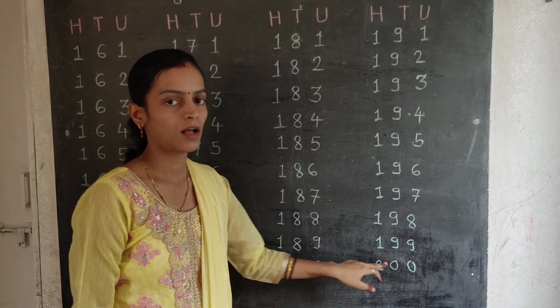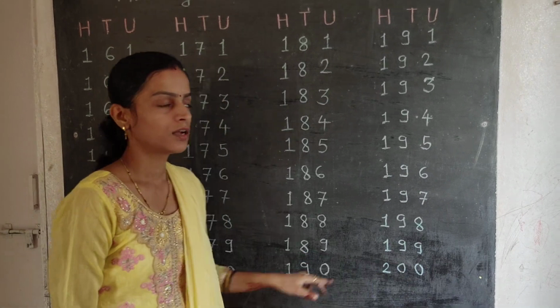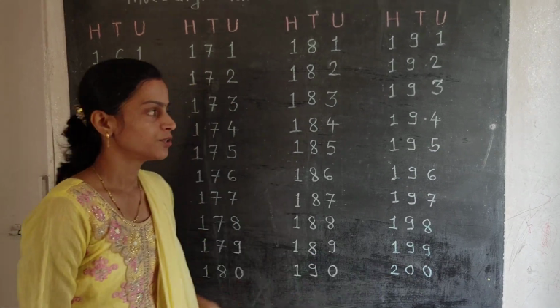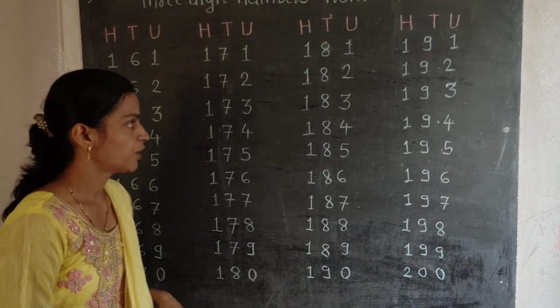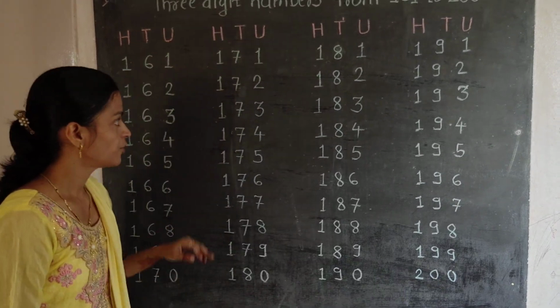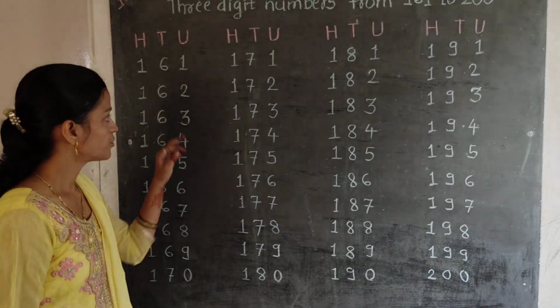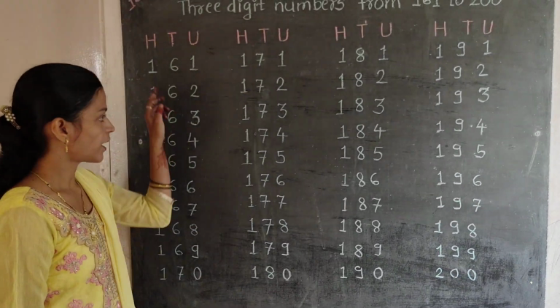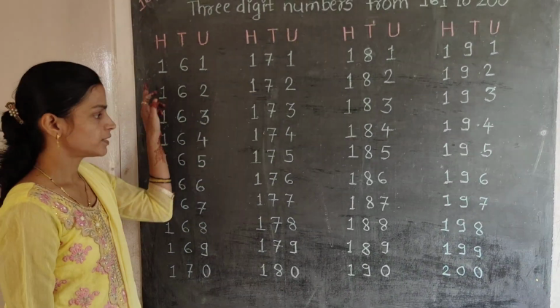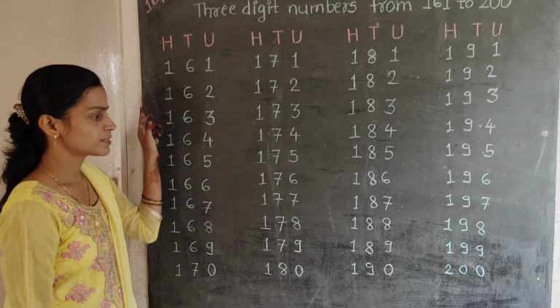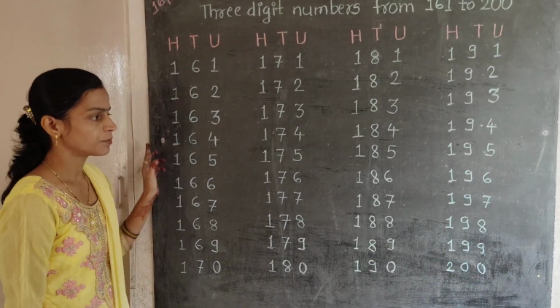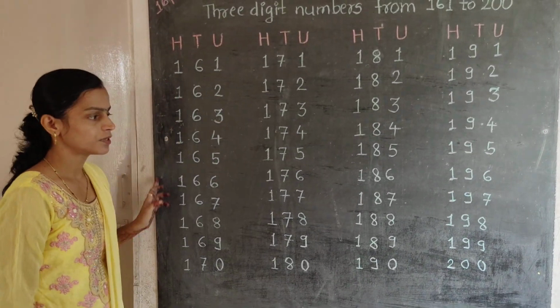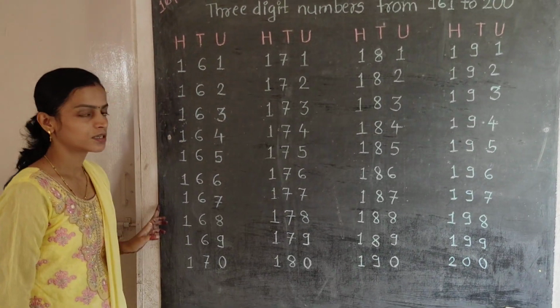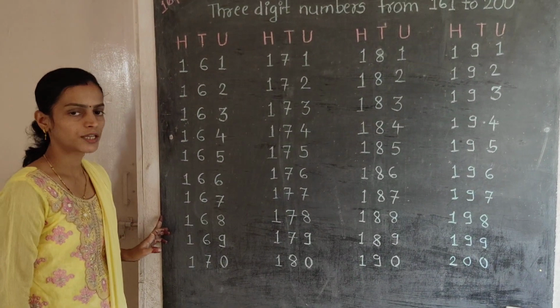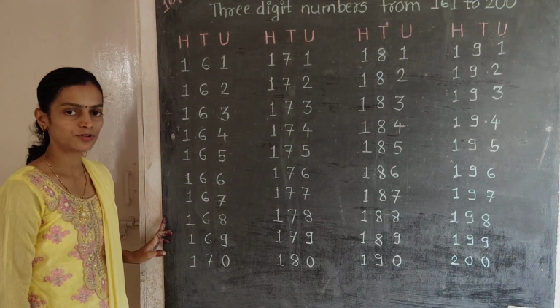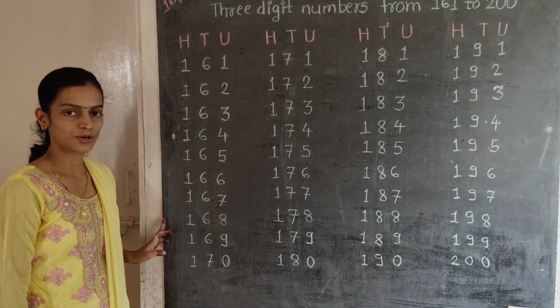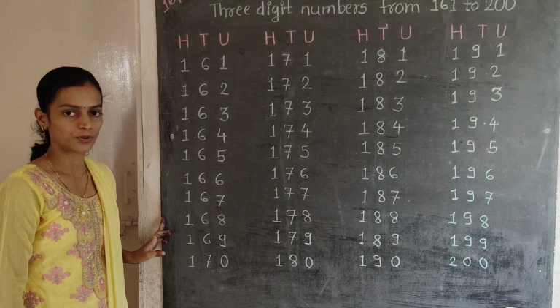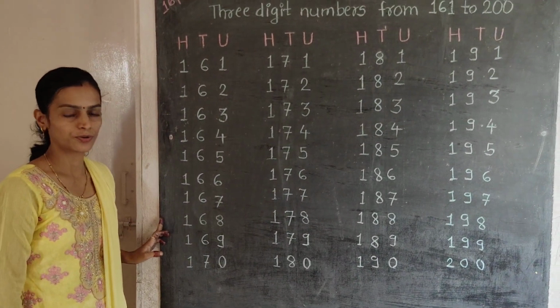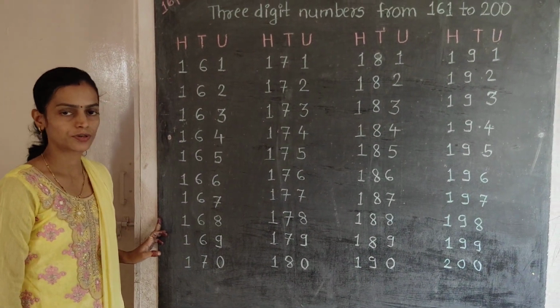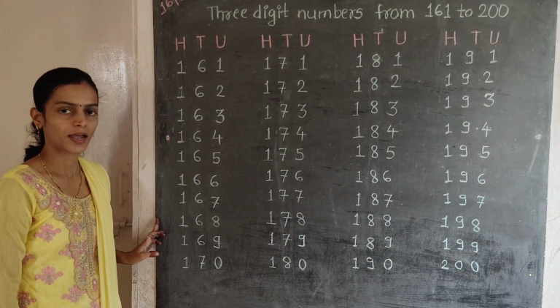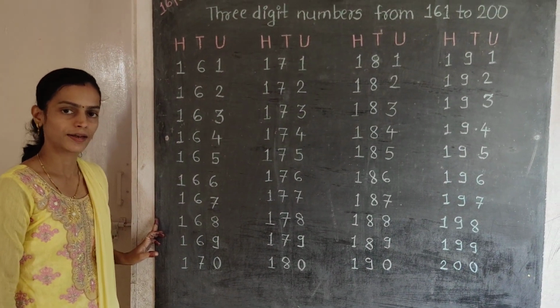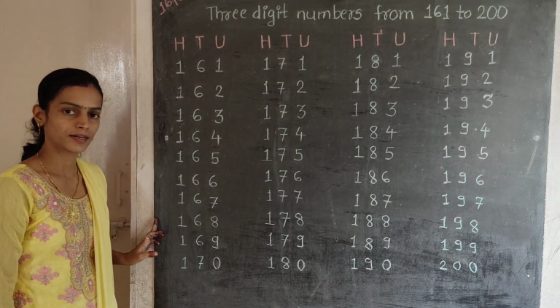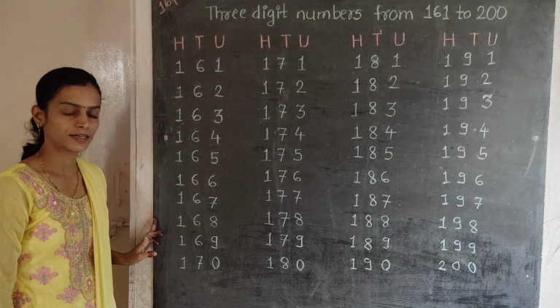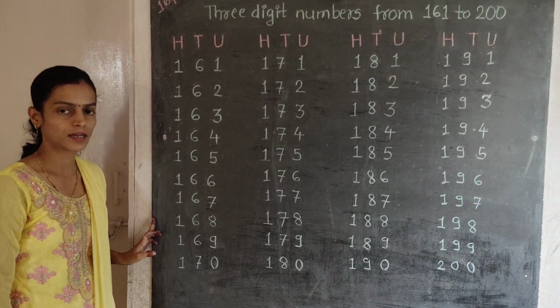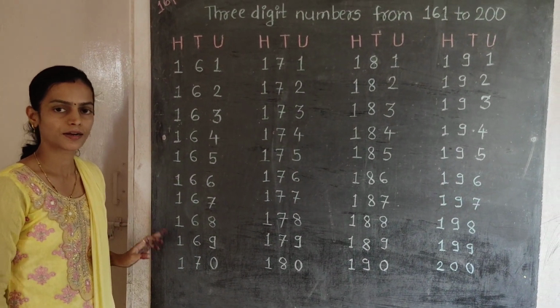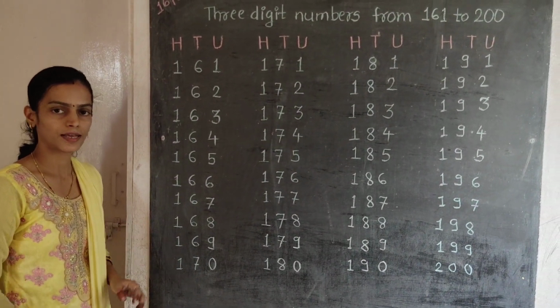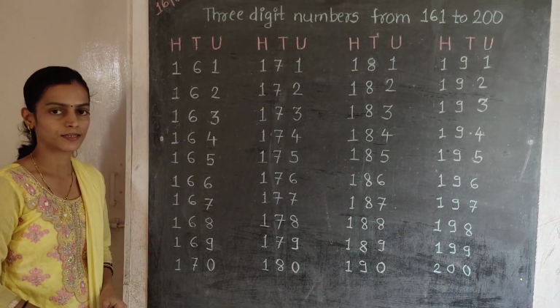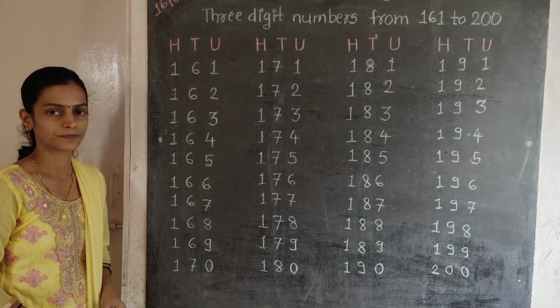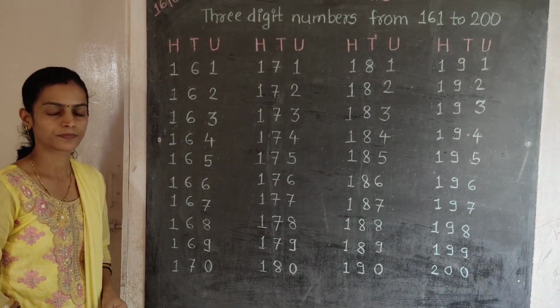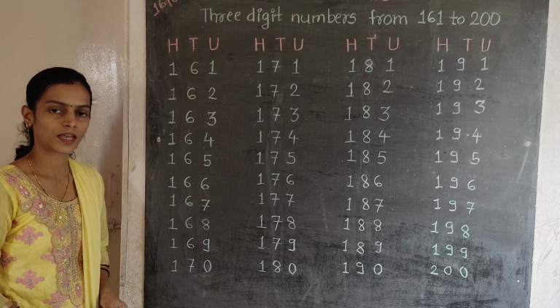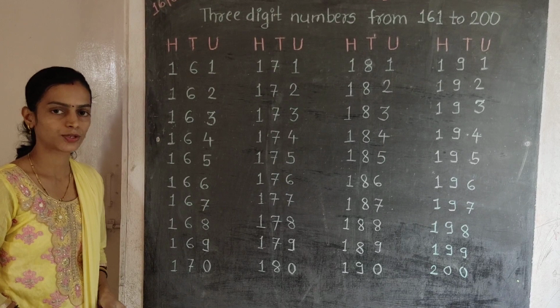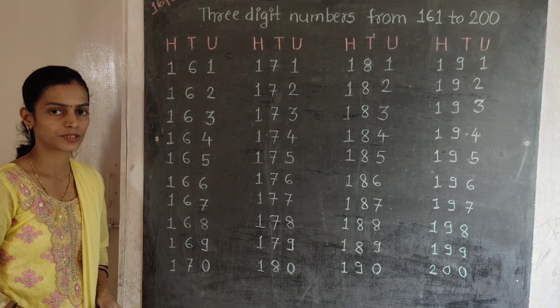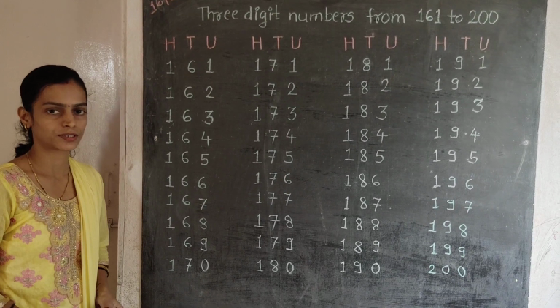You have to write these numbers in your notebook and read them daily. Thank you children.